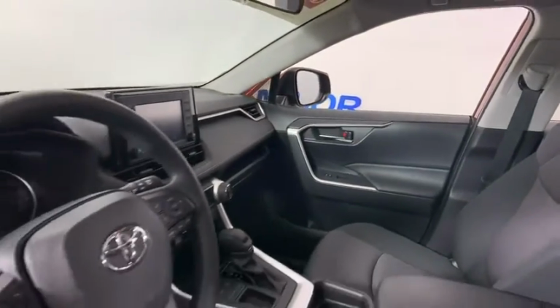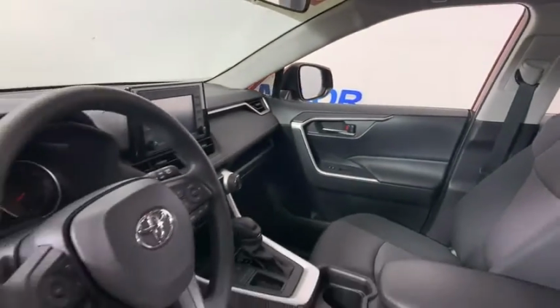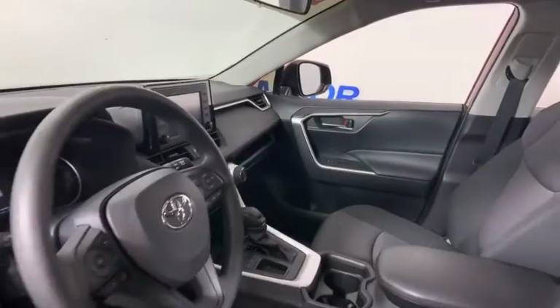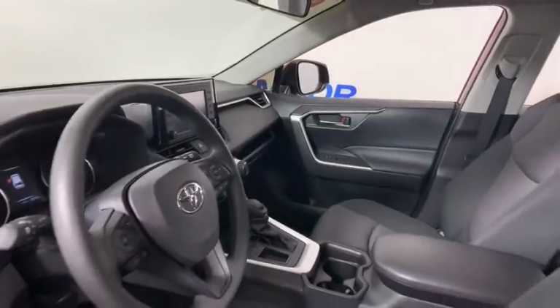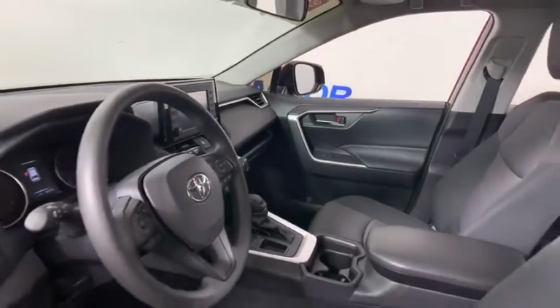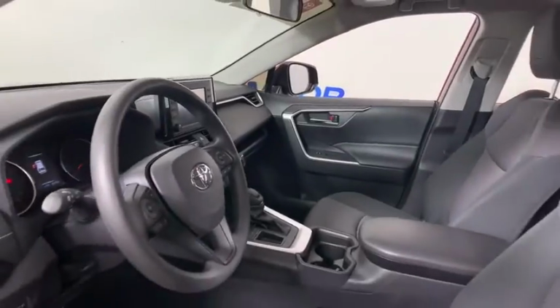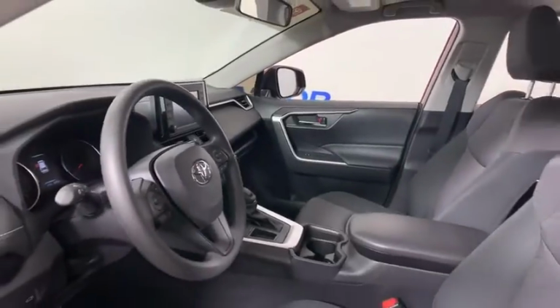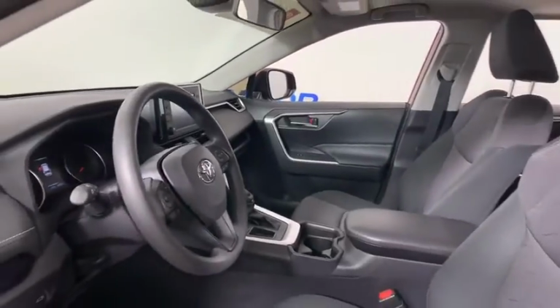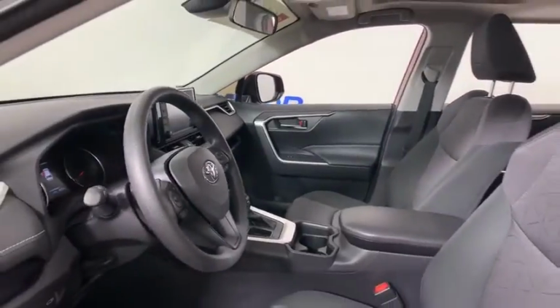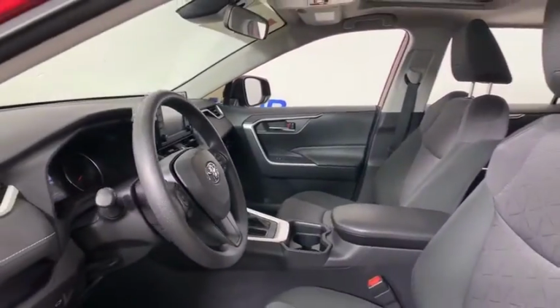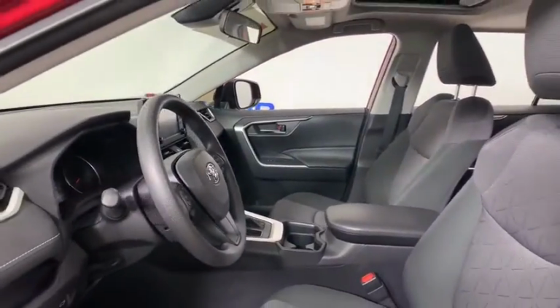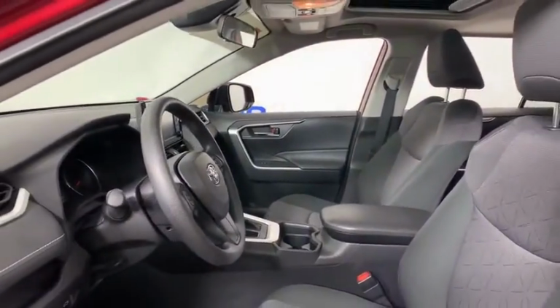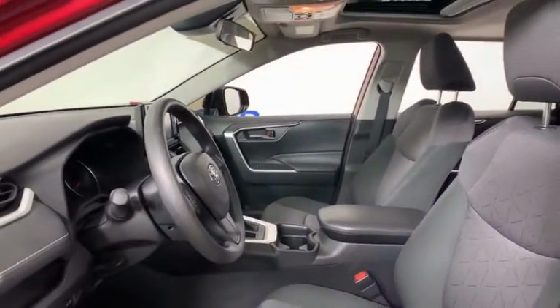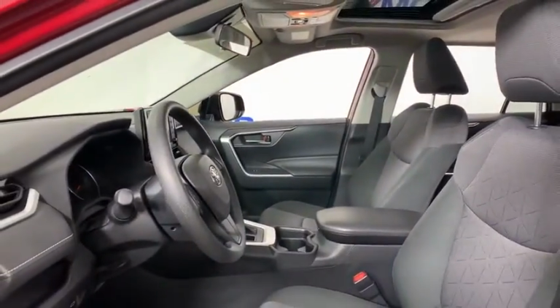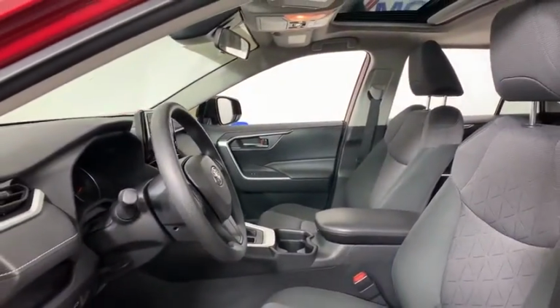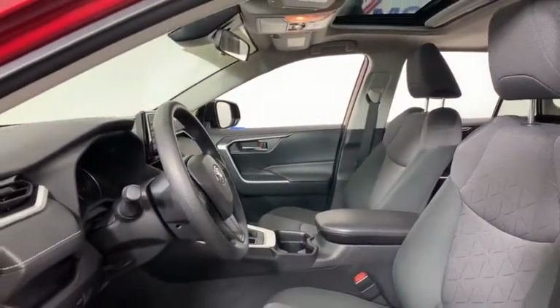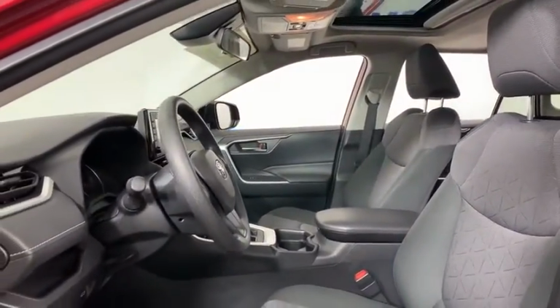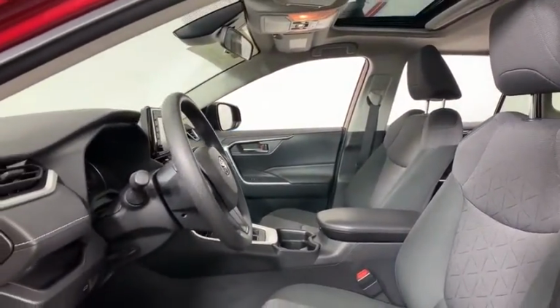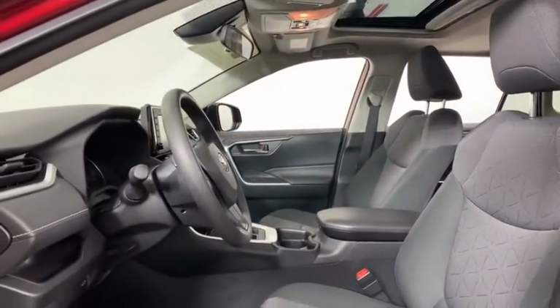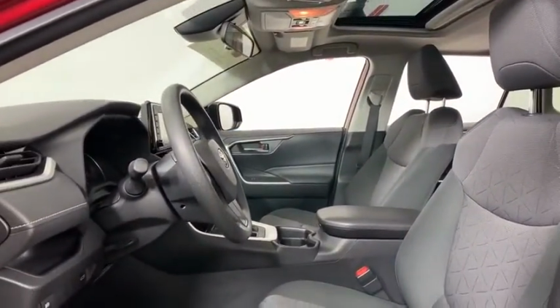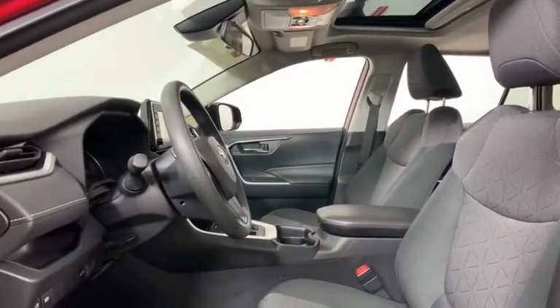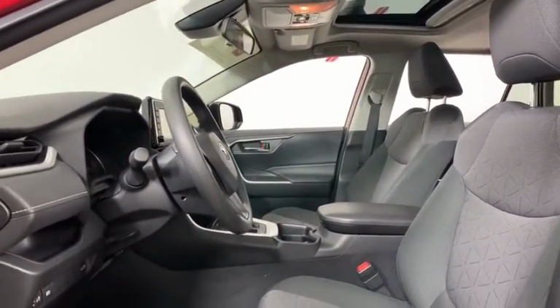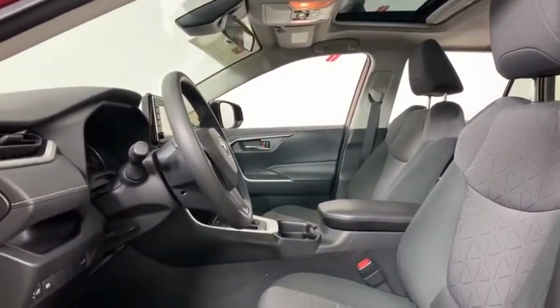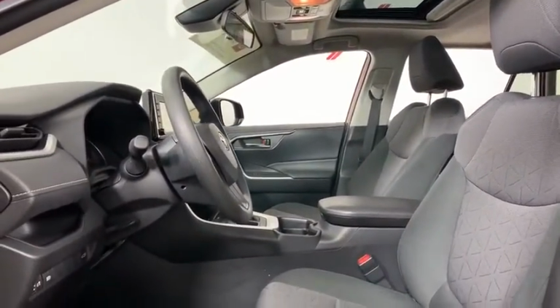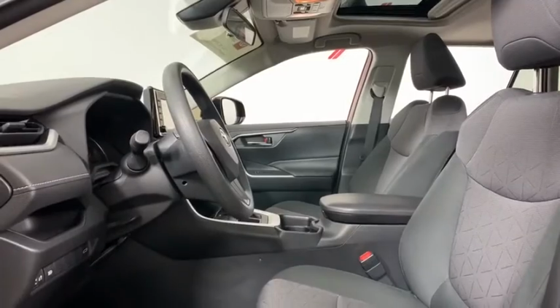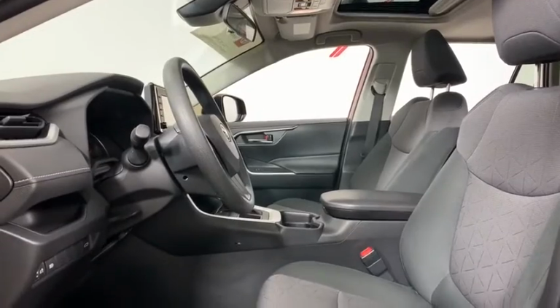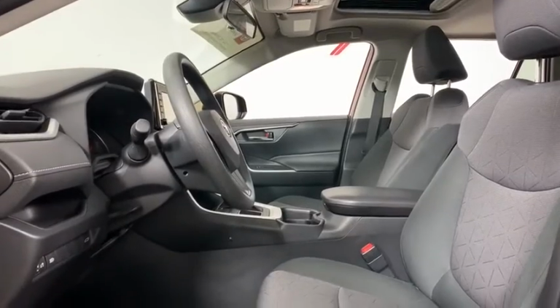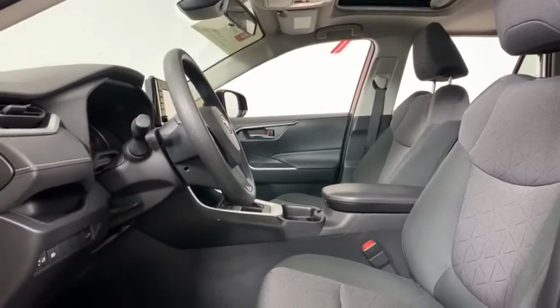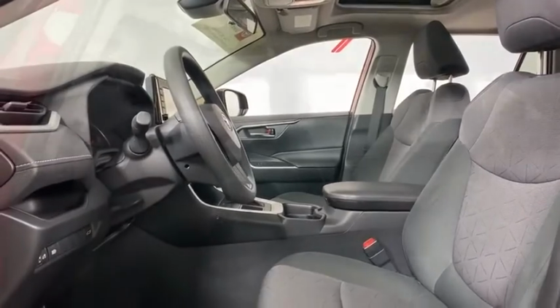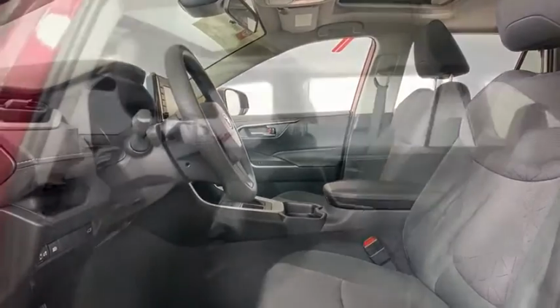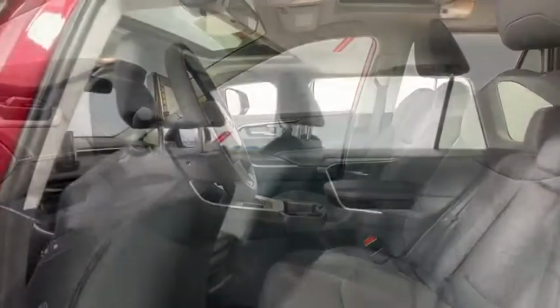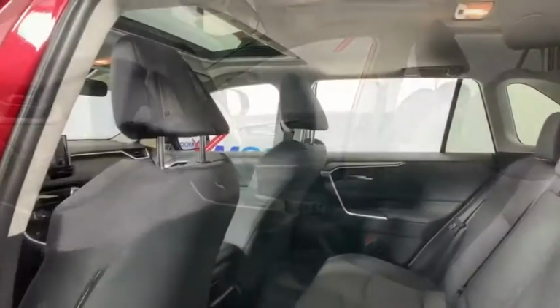This highly evolved, well-packaged crossover SUV lets you have it all. This vehicle has less than 8,000 miles.